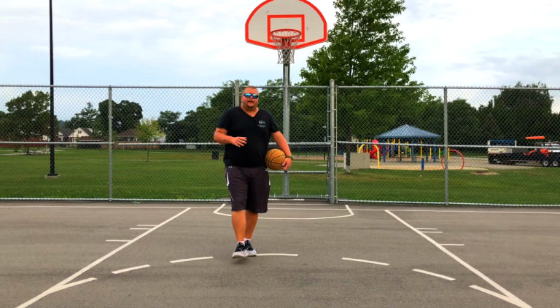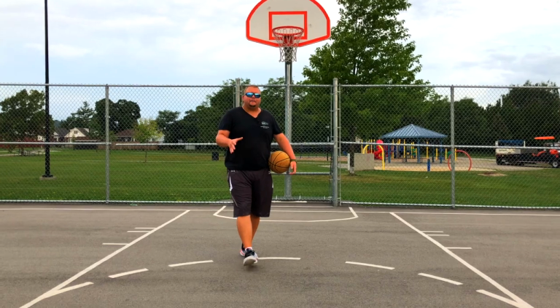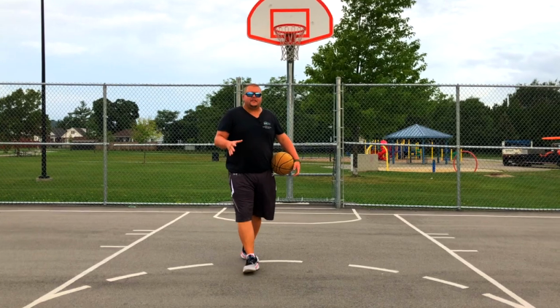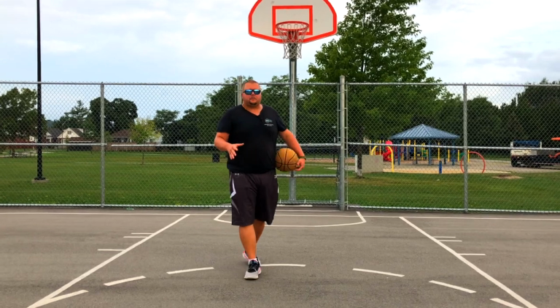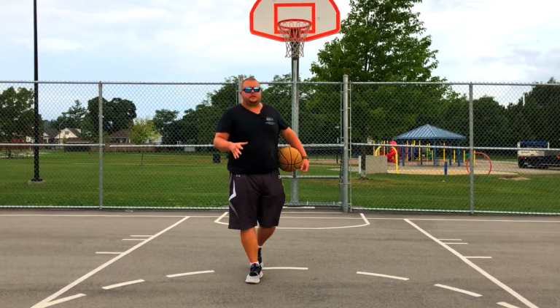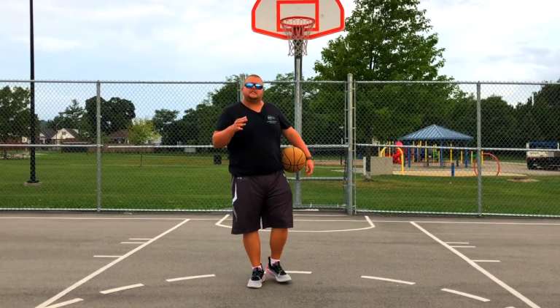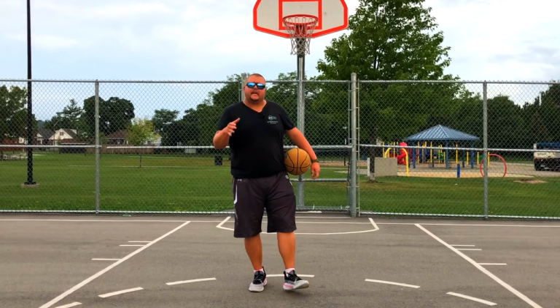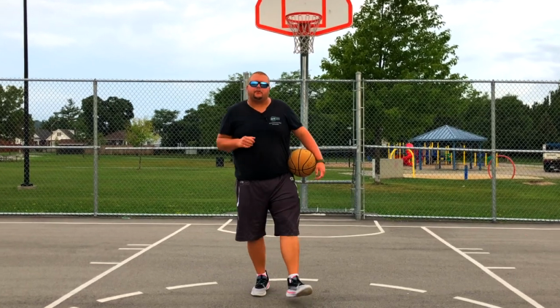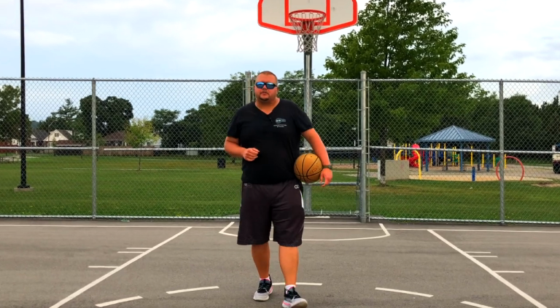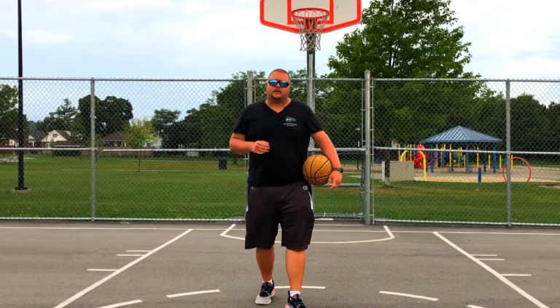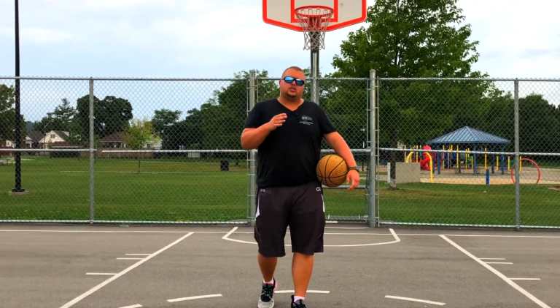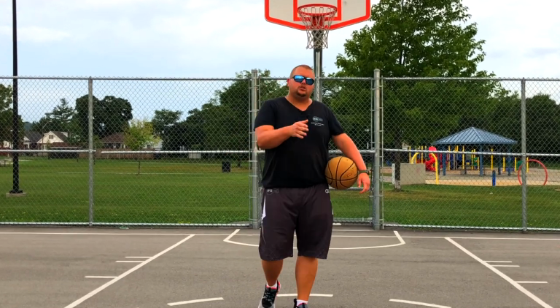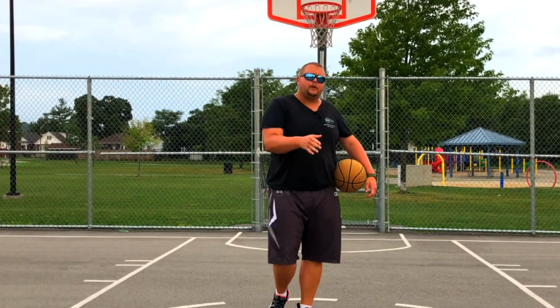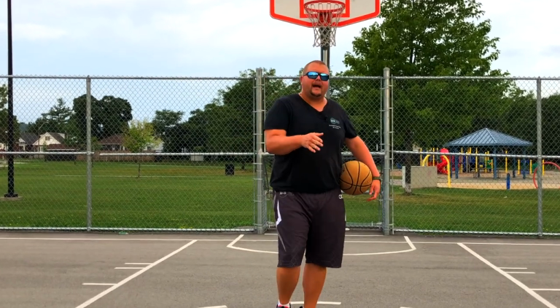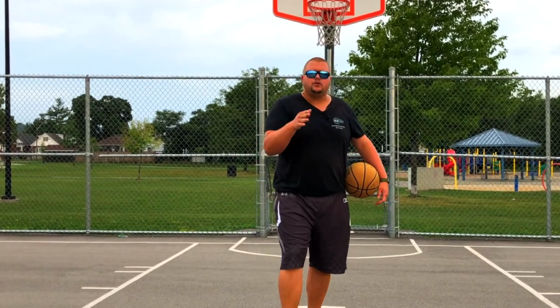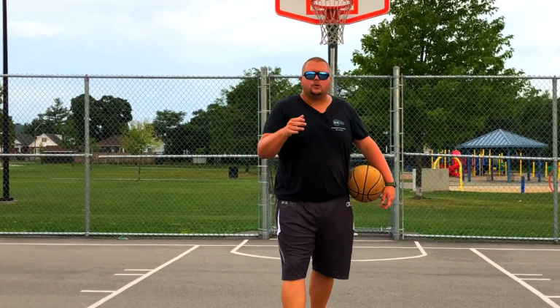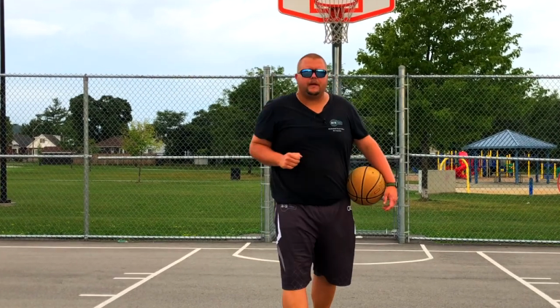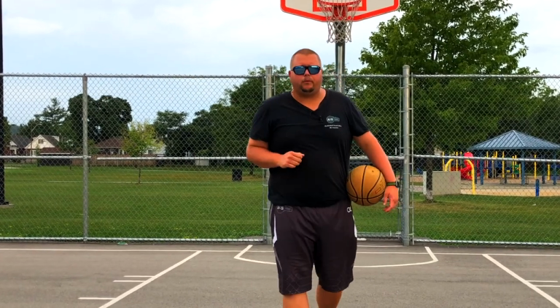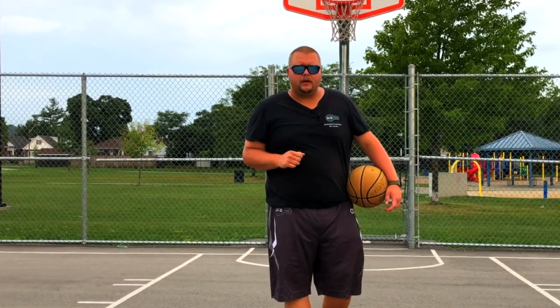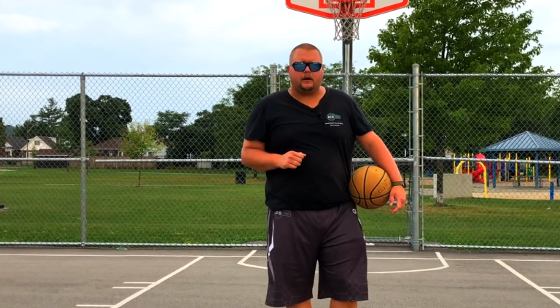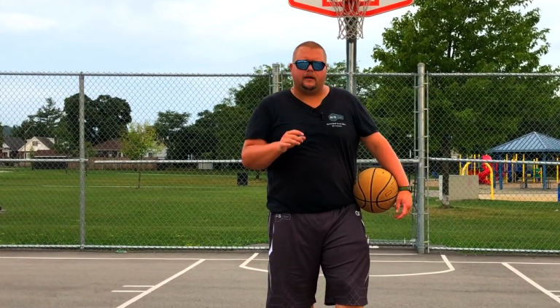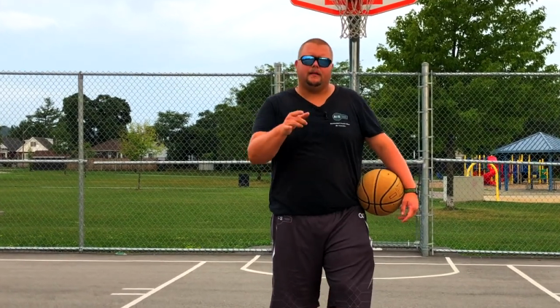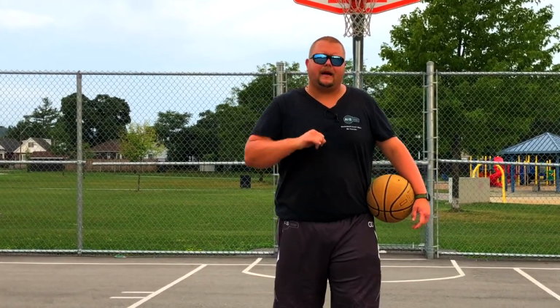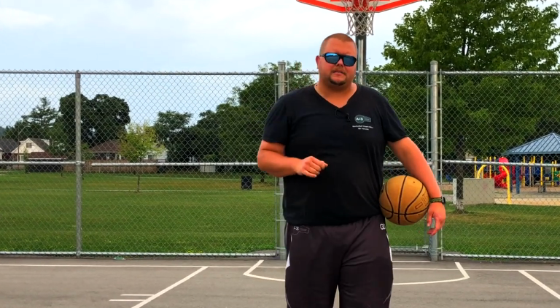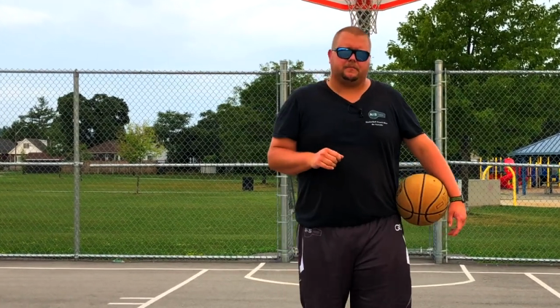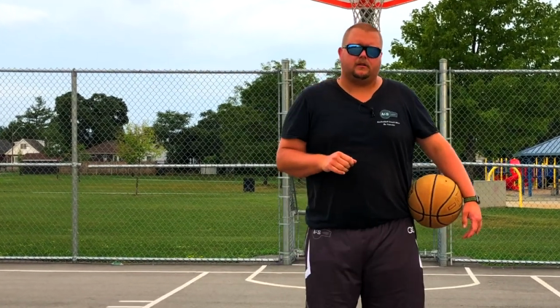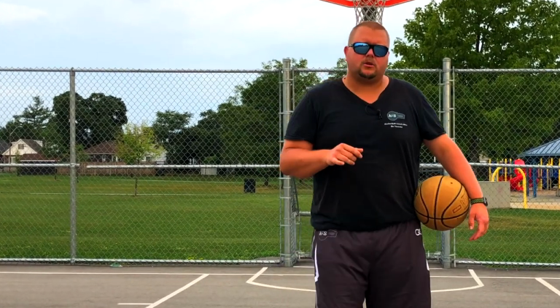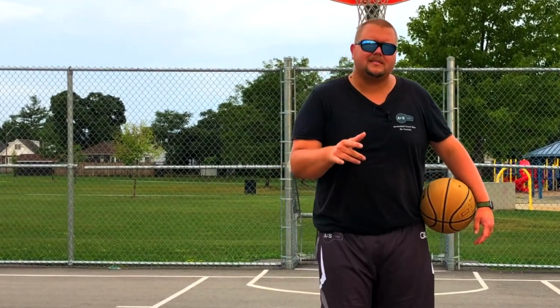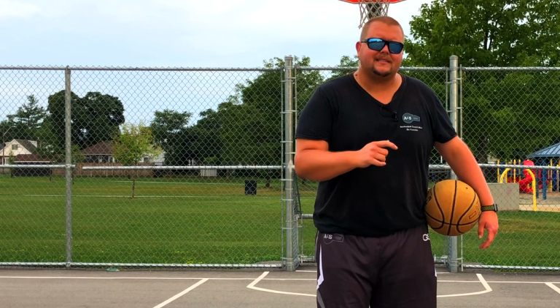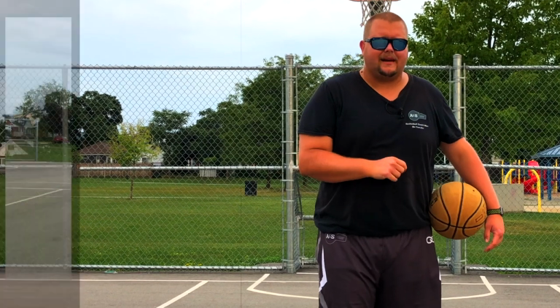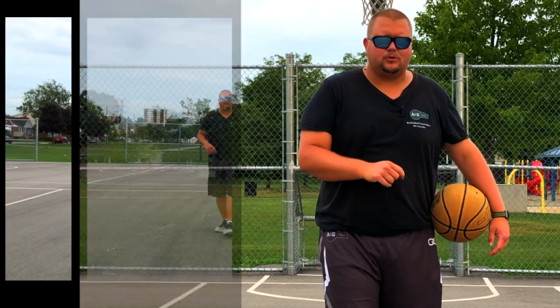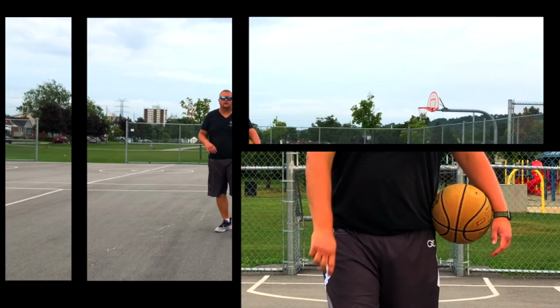Hey basketball players, today I'm going to talk to you about how you can play point guard in basketball. So let's get down to it.